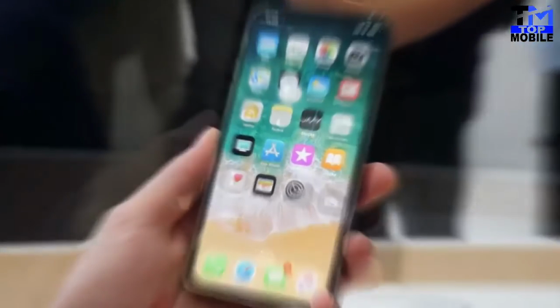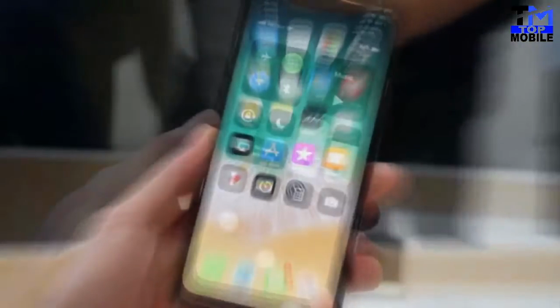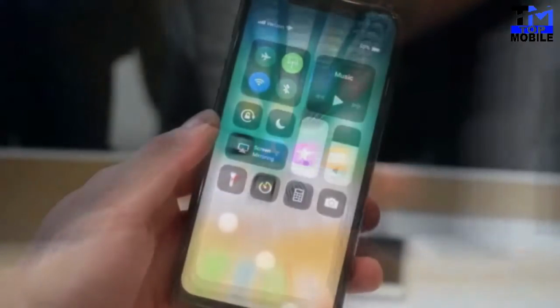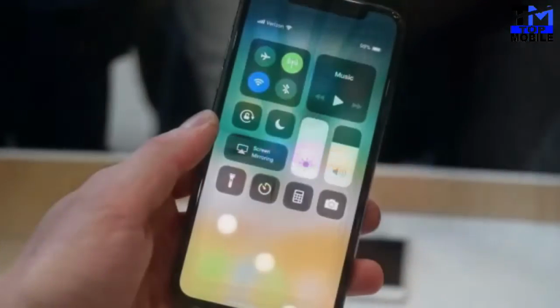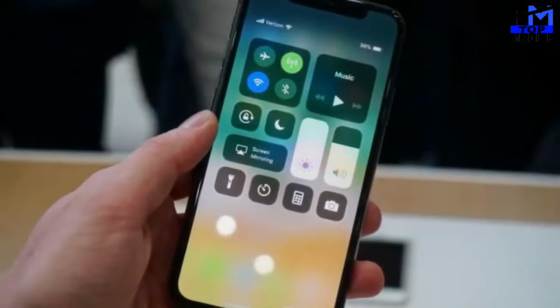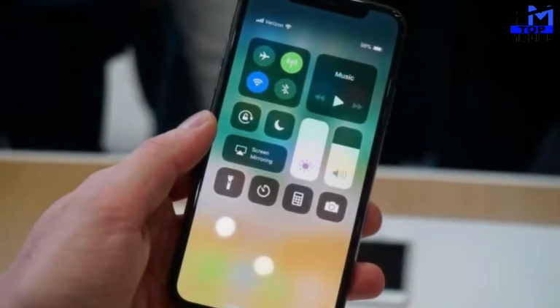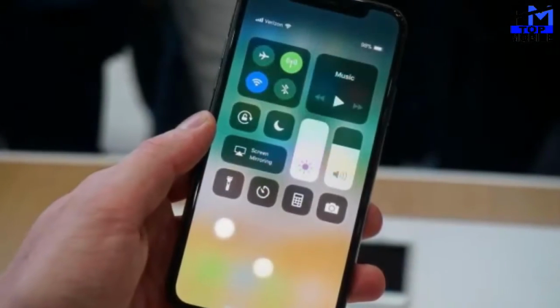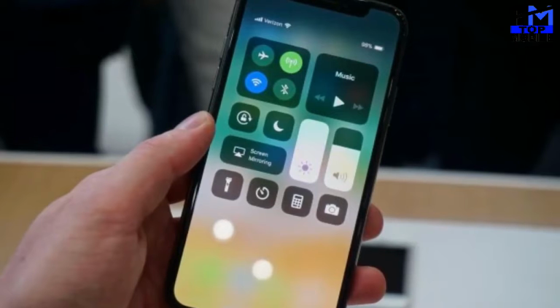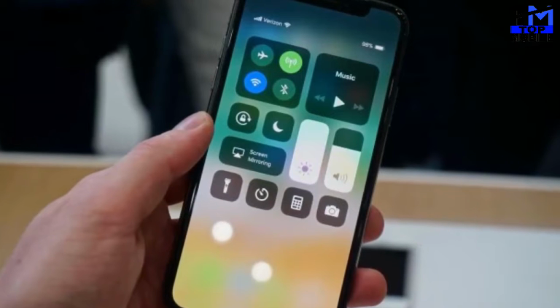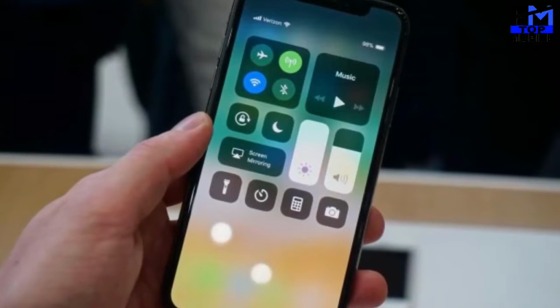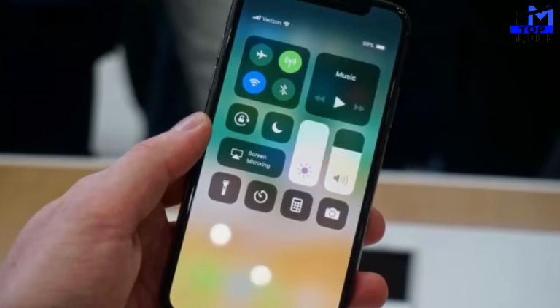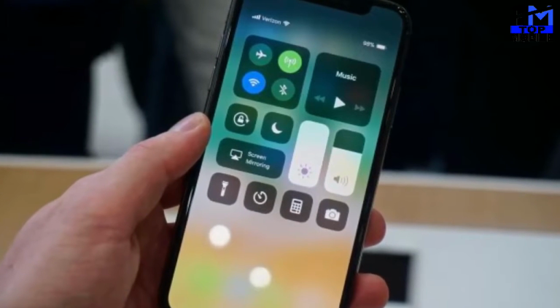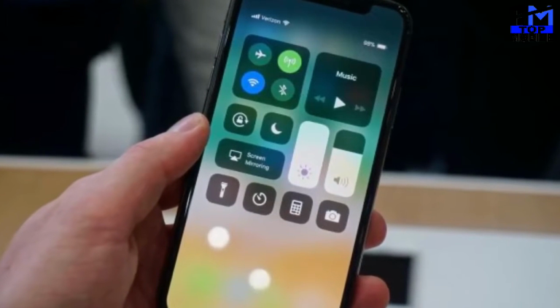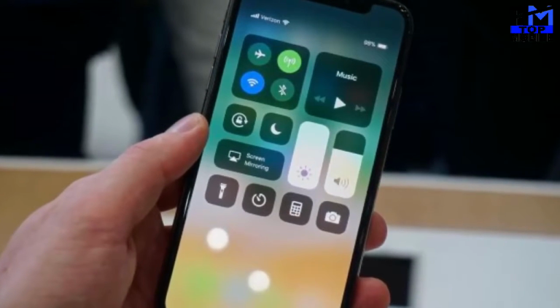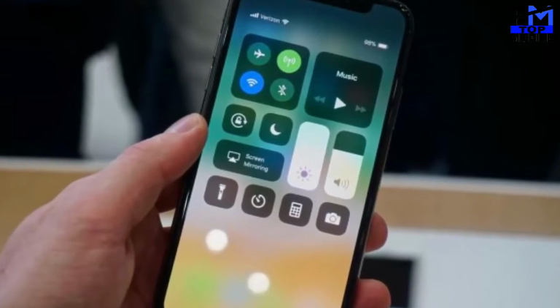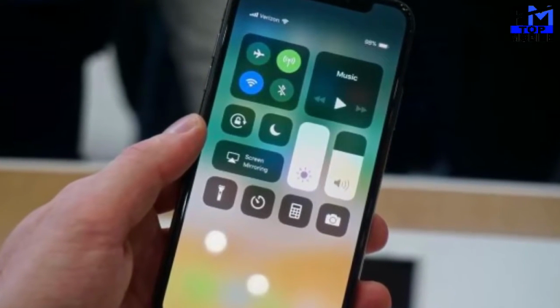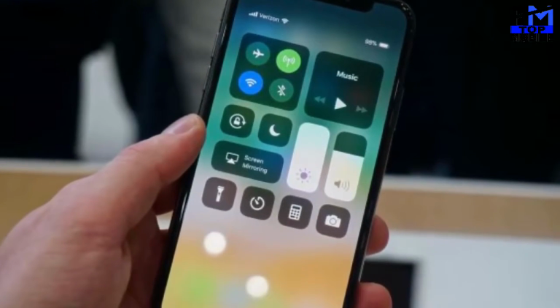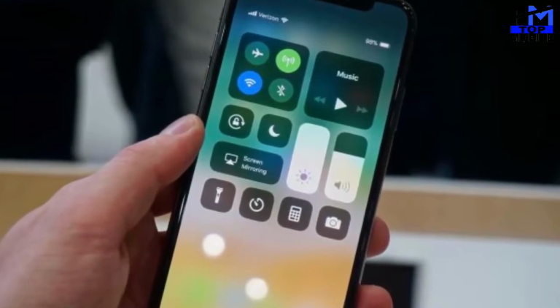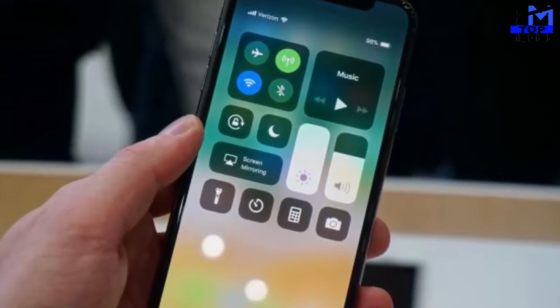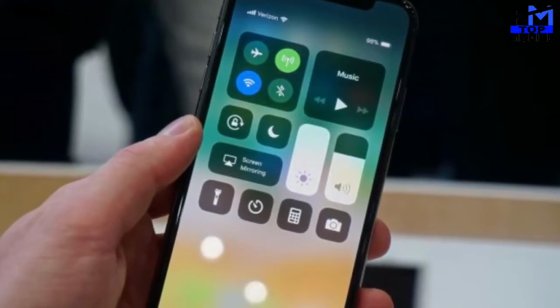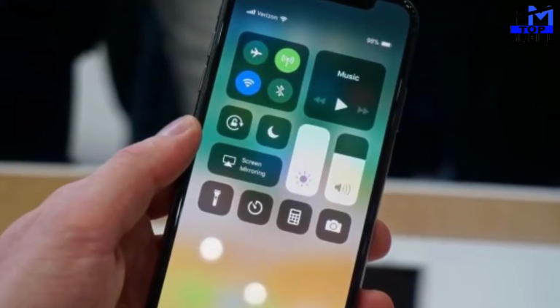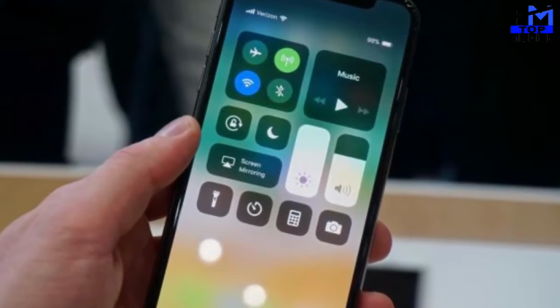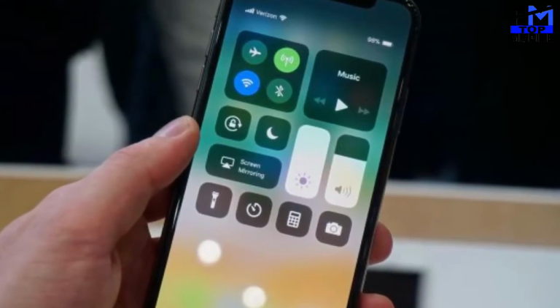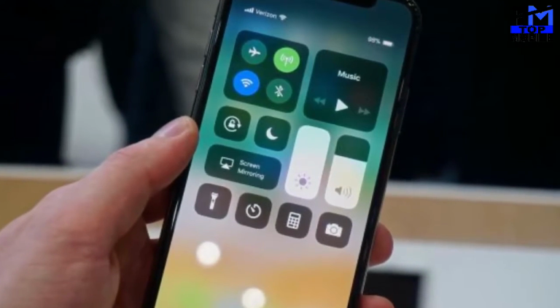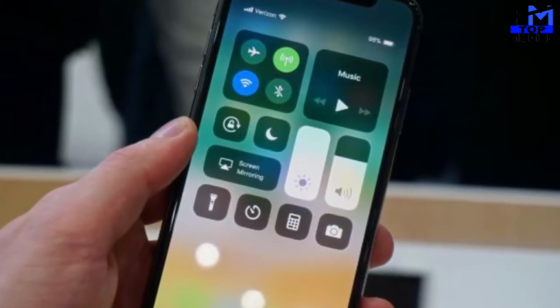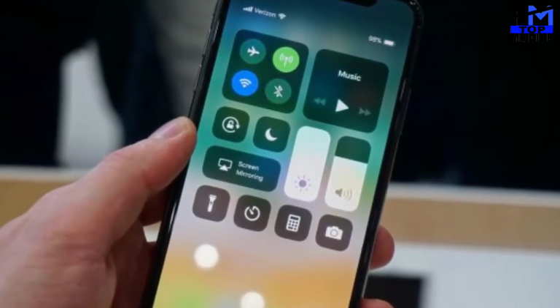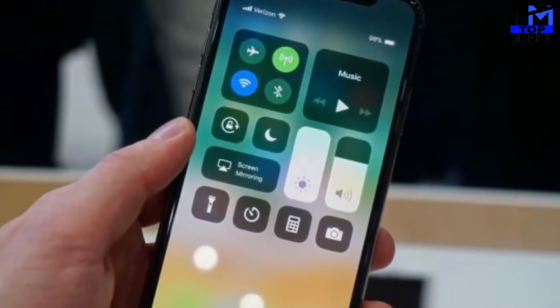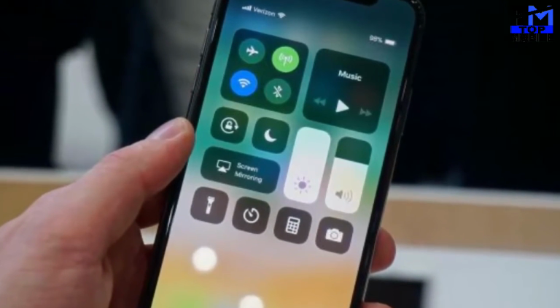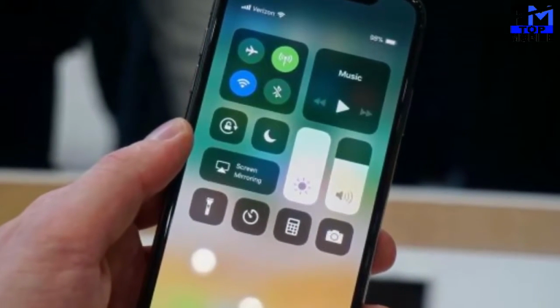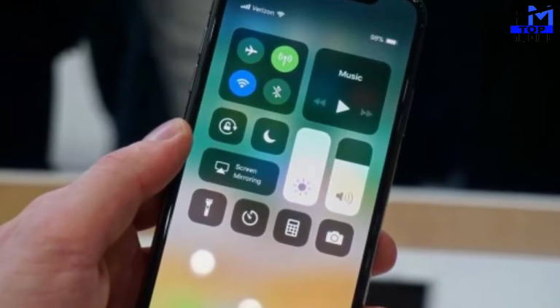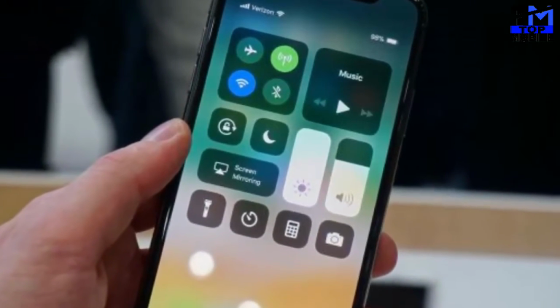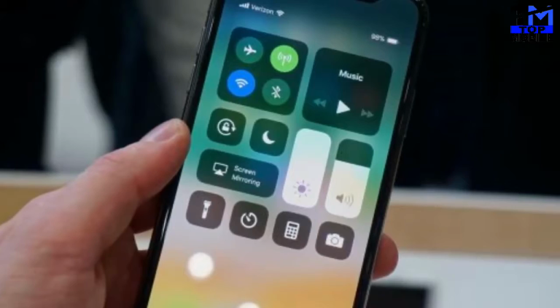Connectivity options include Wi-Fi, GPS, Bluetooth, NFC, 3G, and 4G.